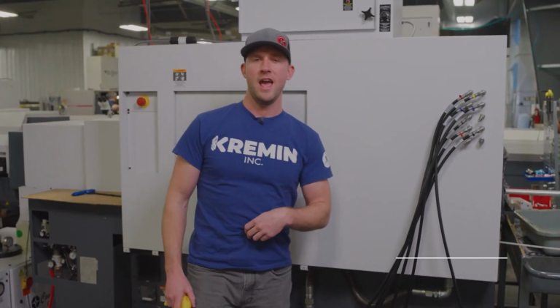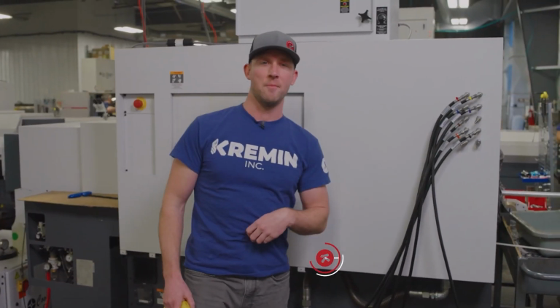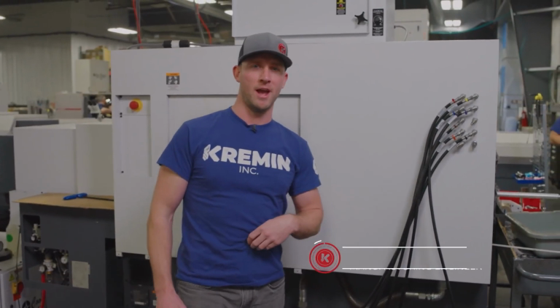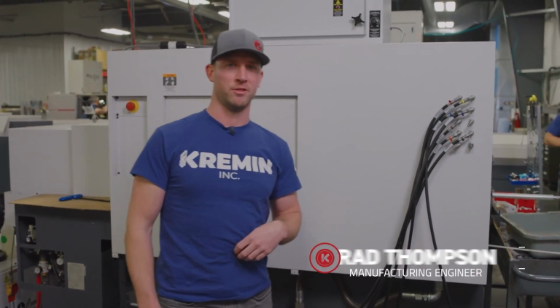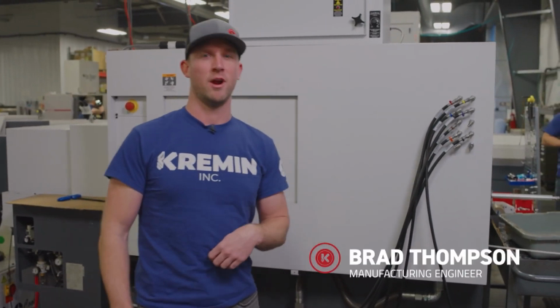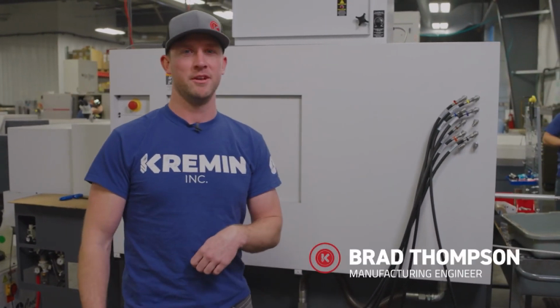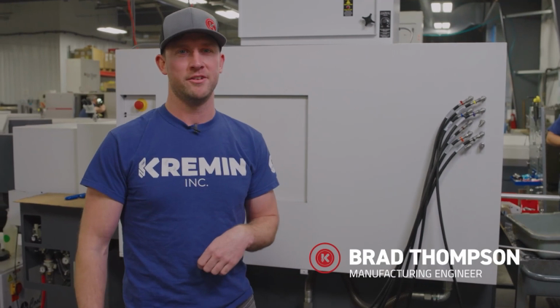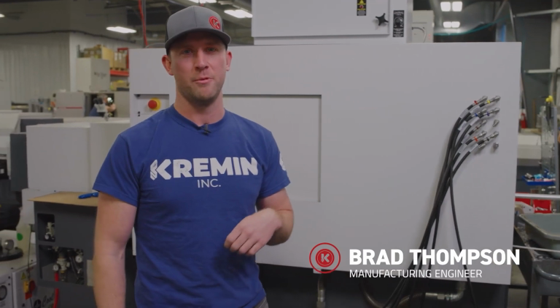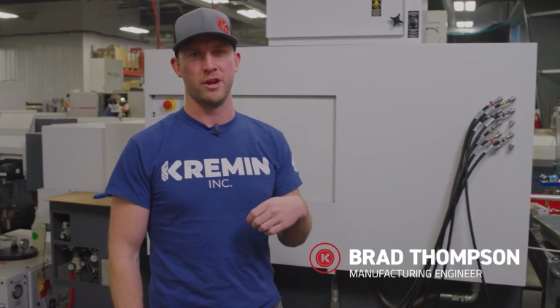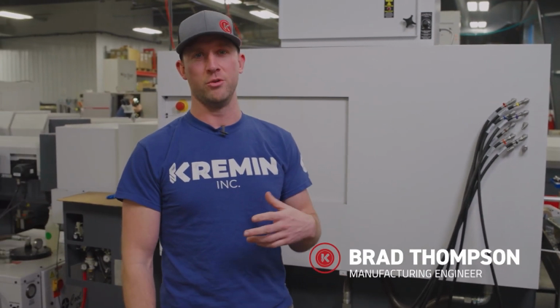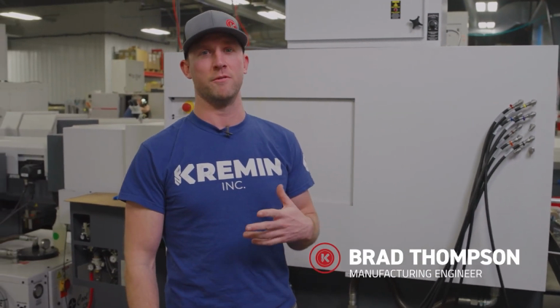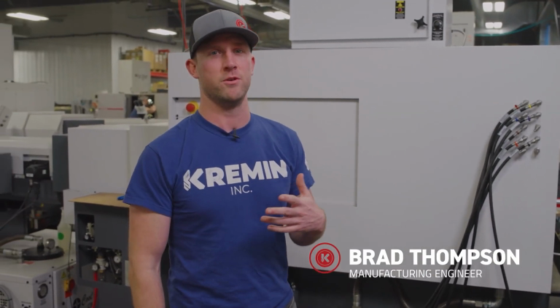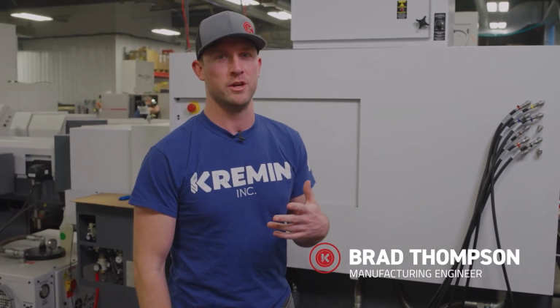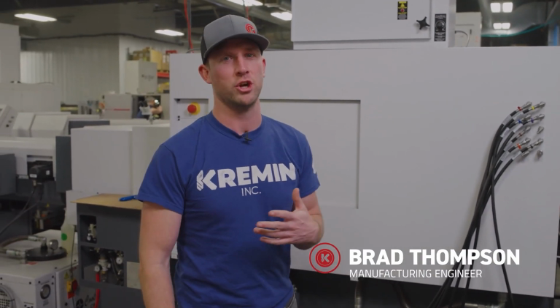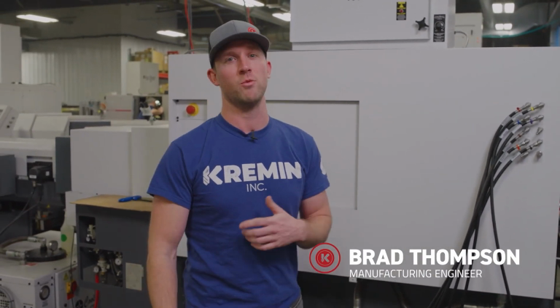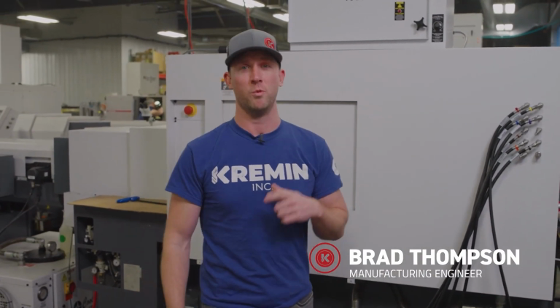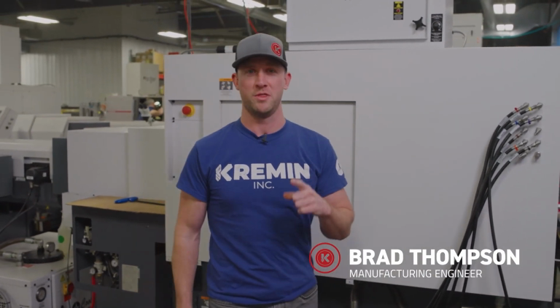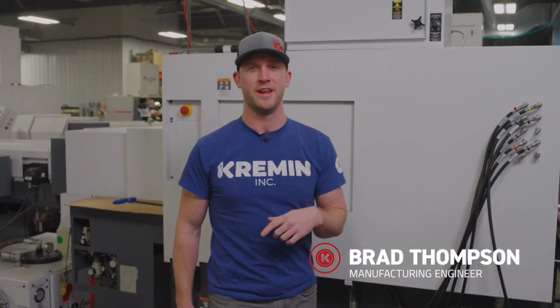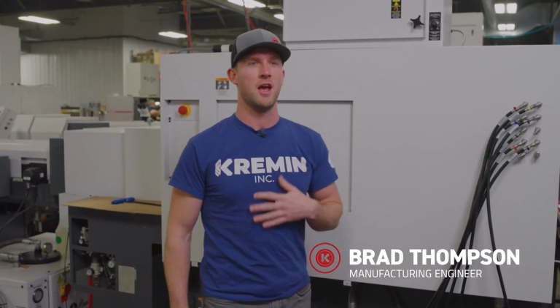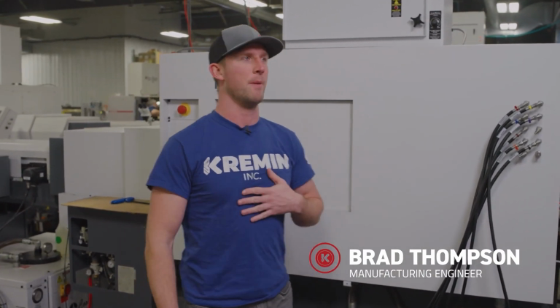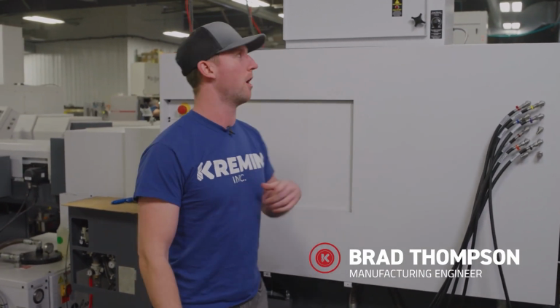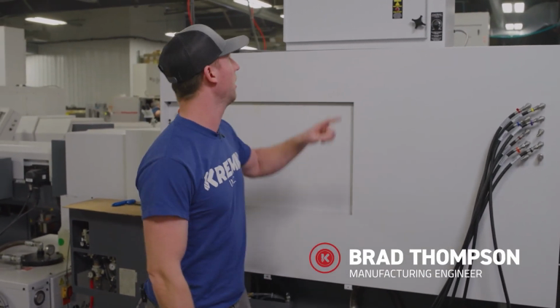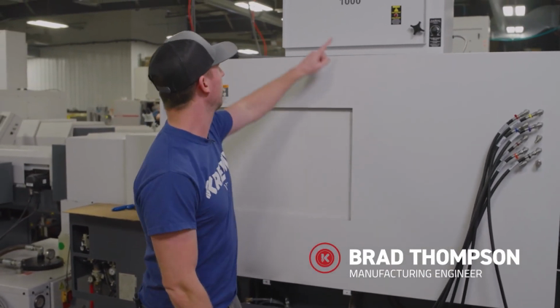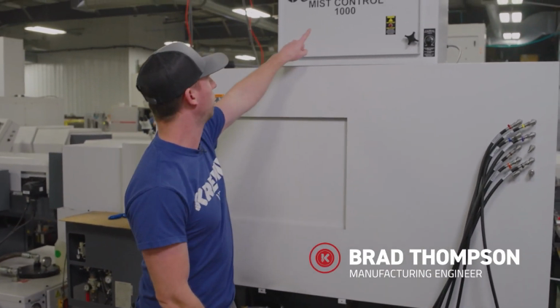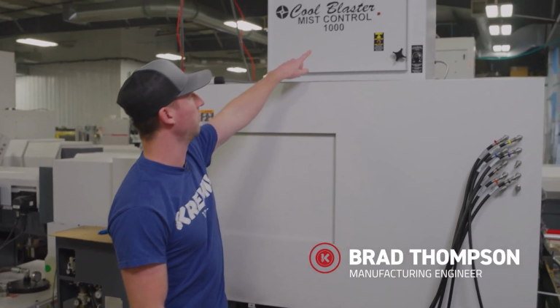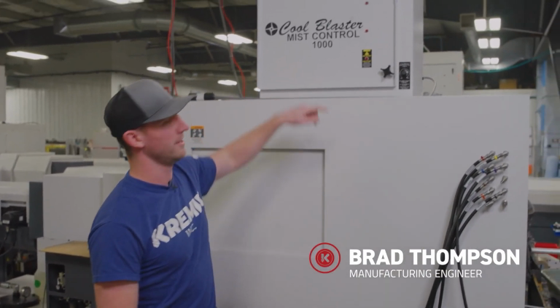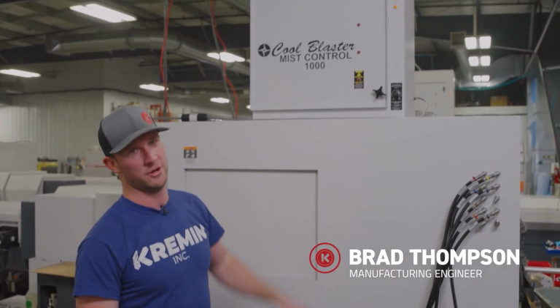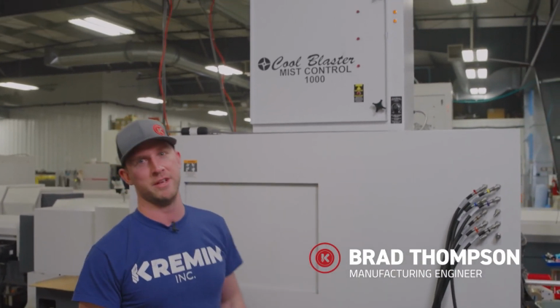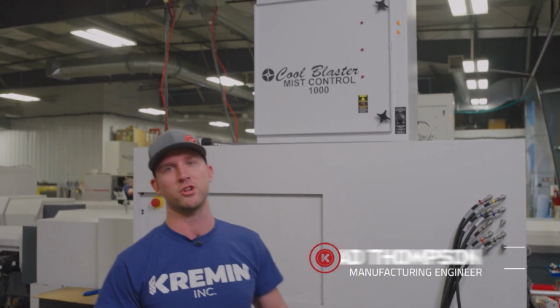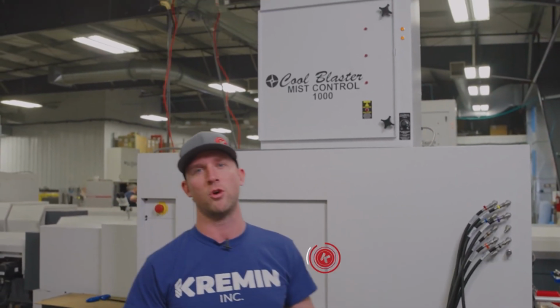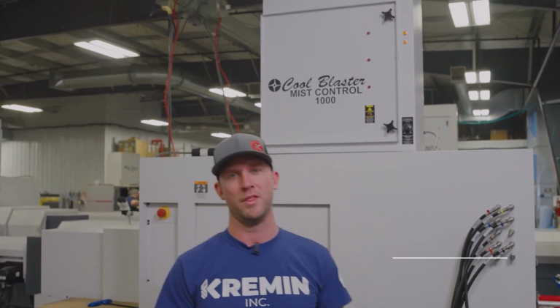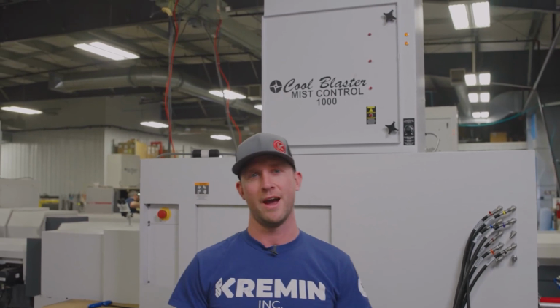Hey, I'm Brad with Kremen. Today we're going to do a review and show you what we think about our Cool Blaster Mist Control 1000.